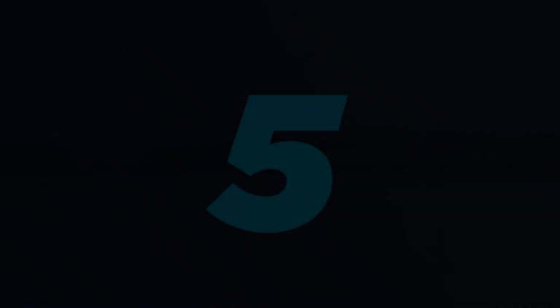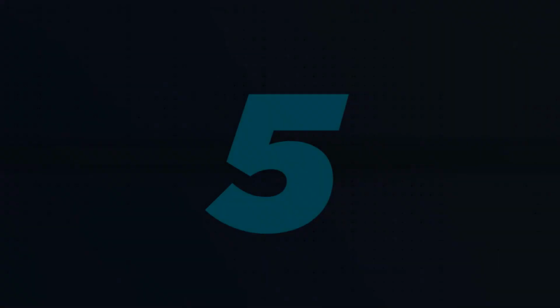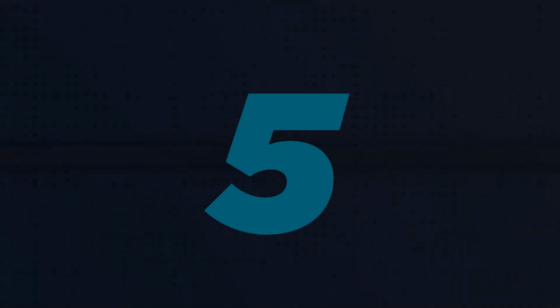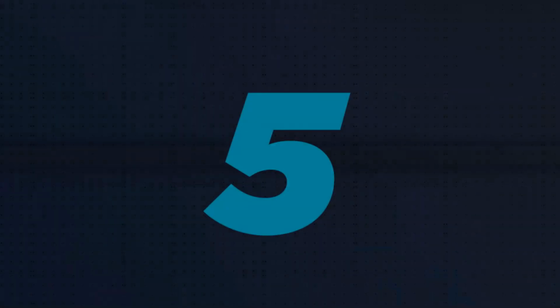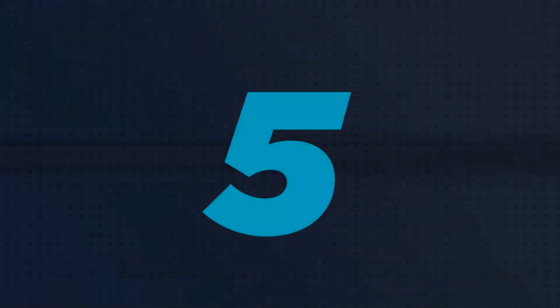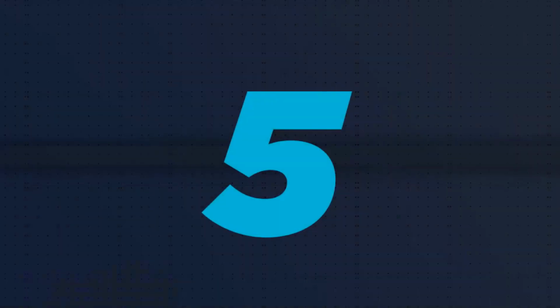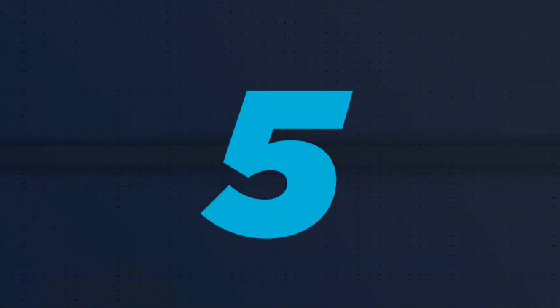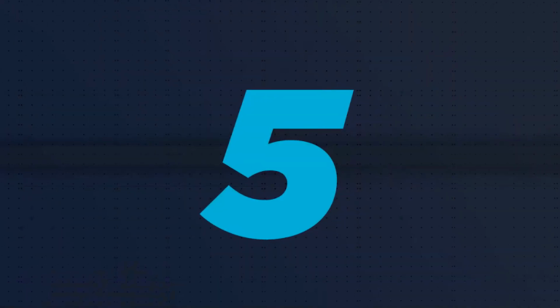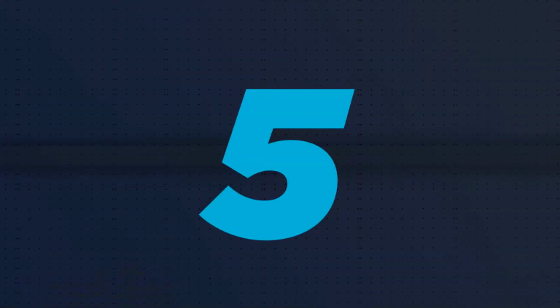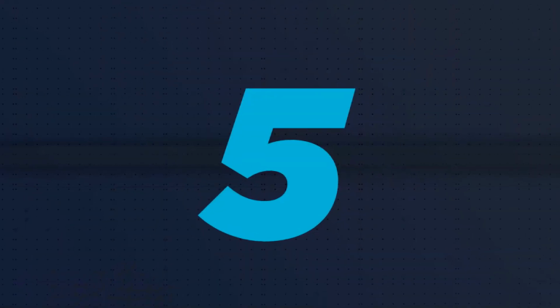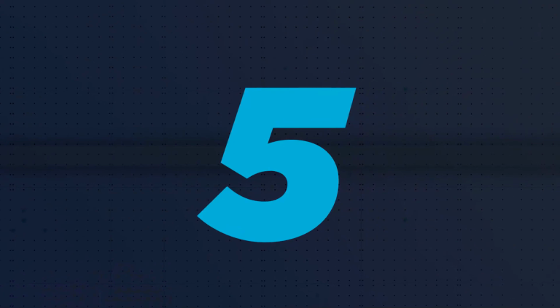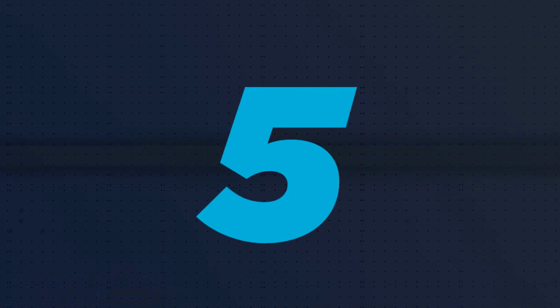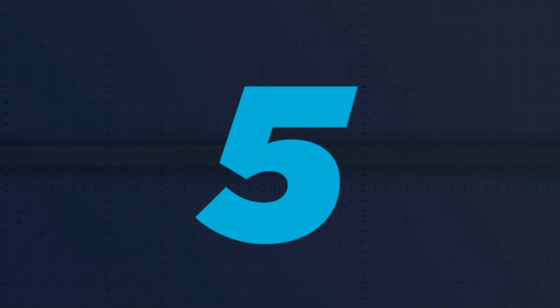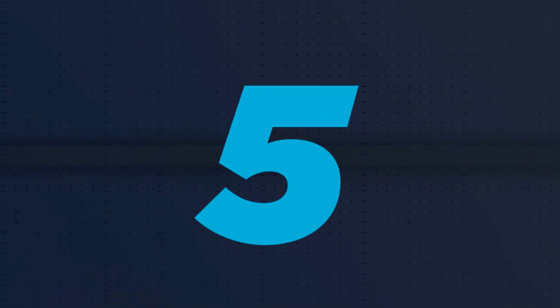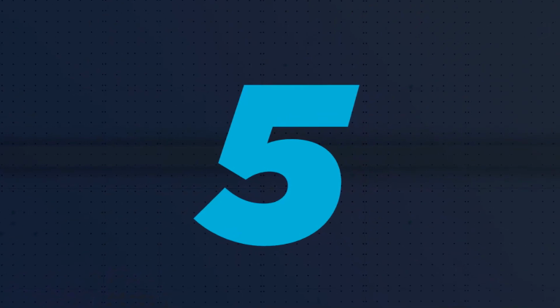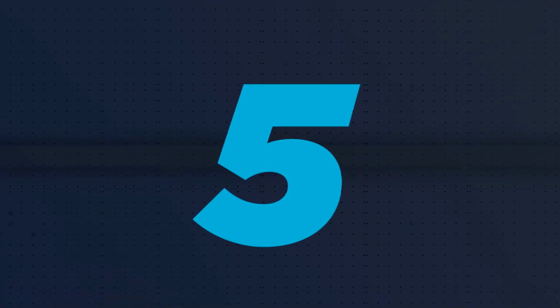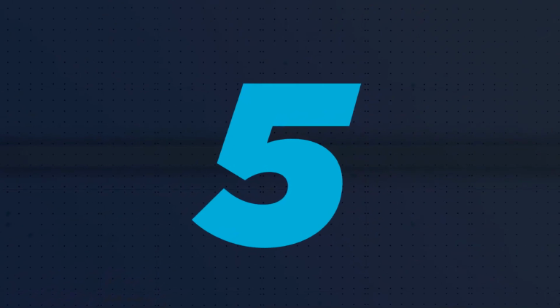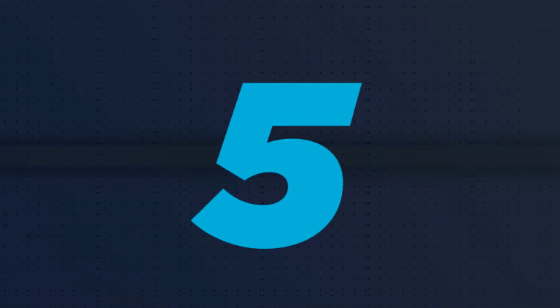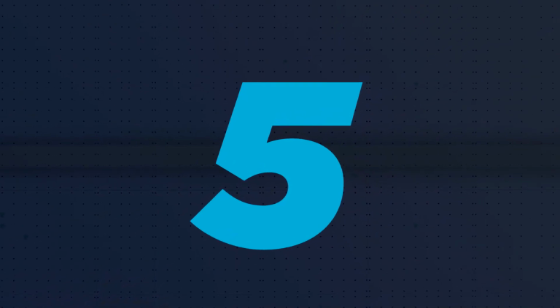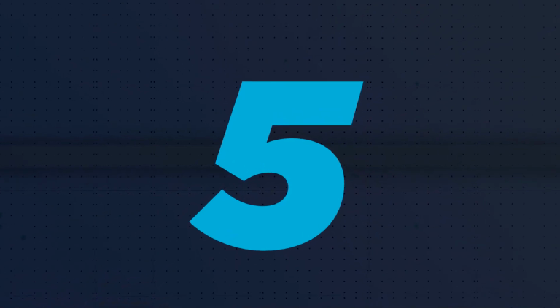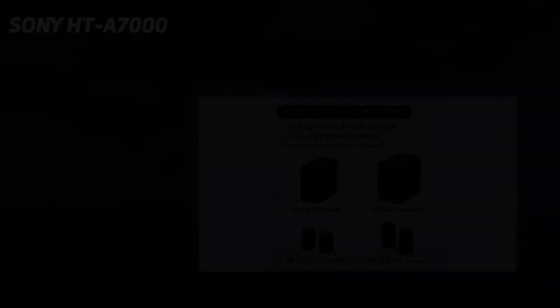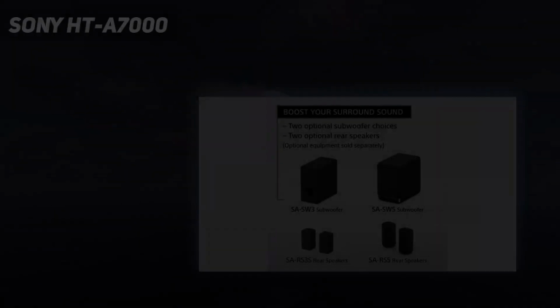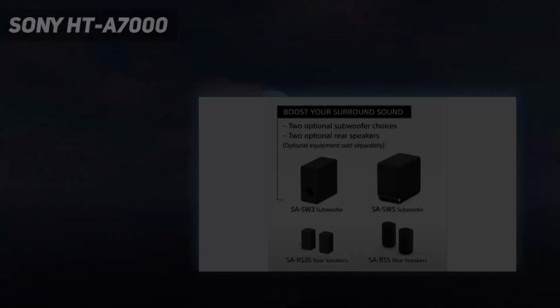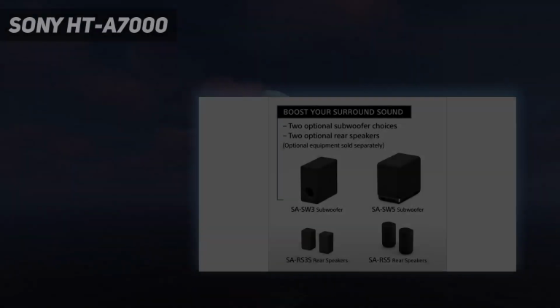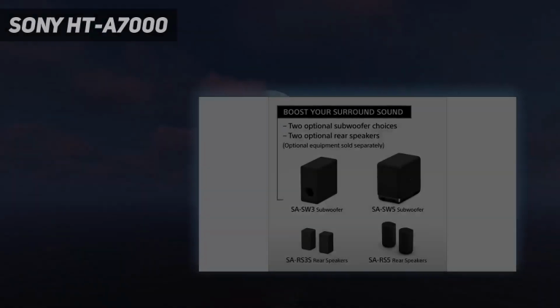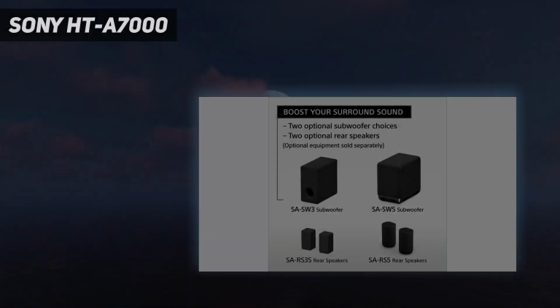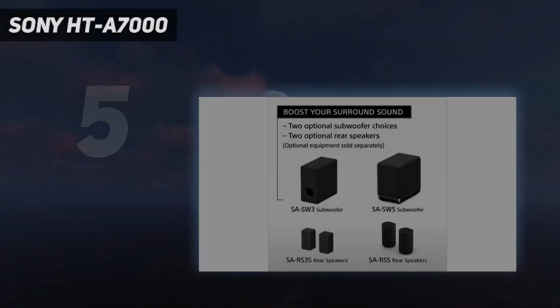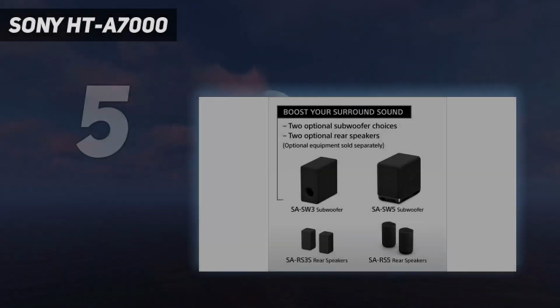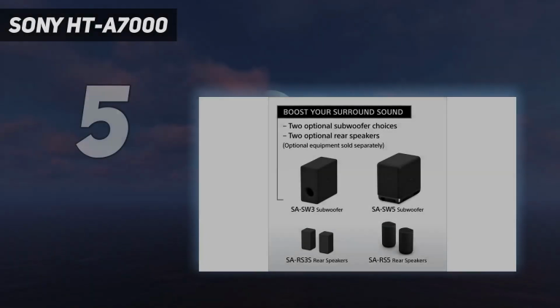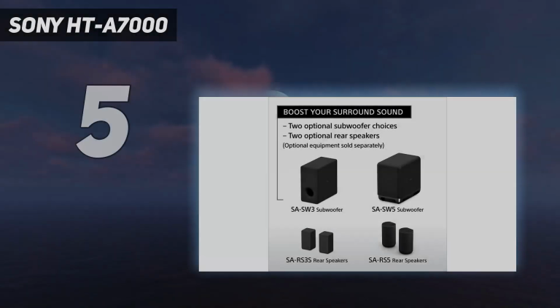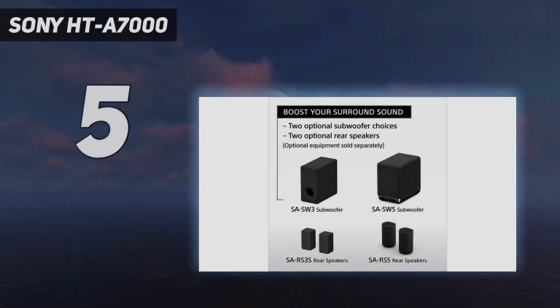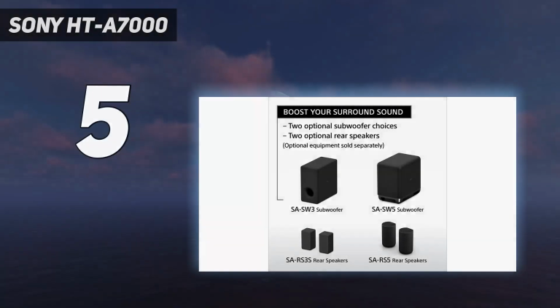Starting at number 5: the Sony HTA 7000.